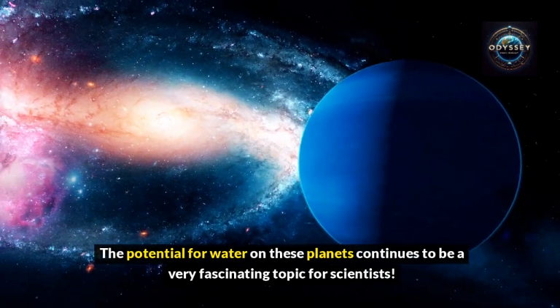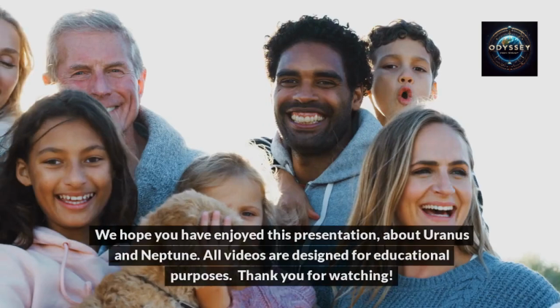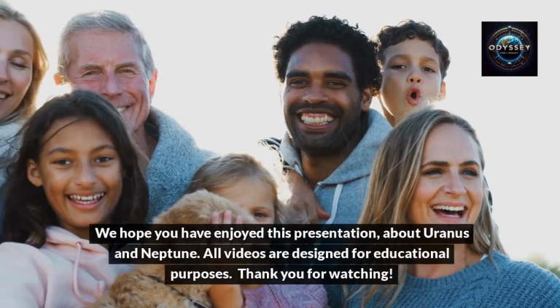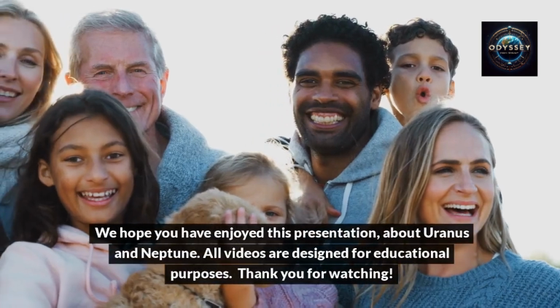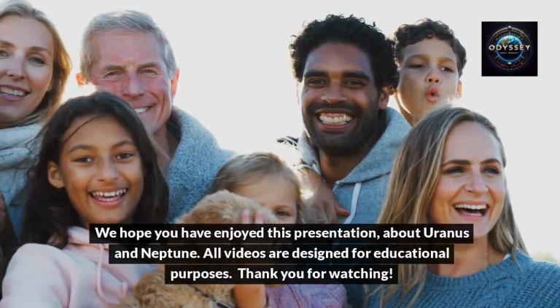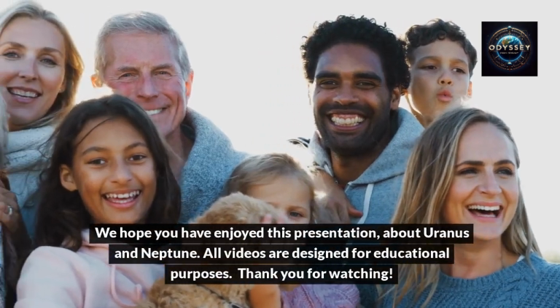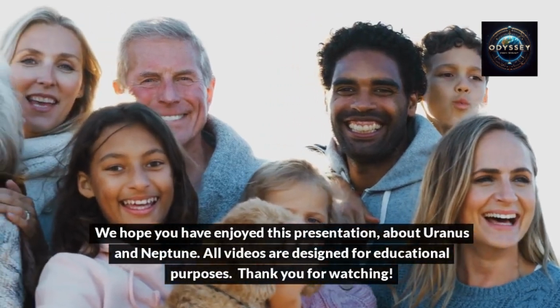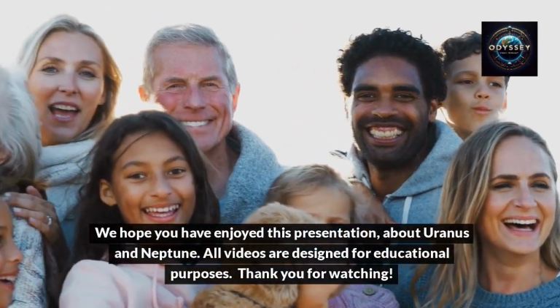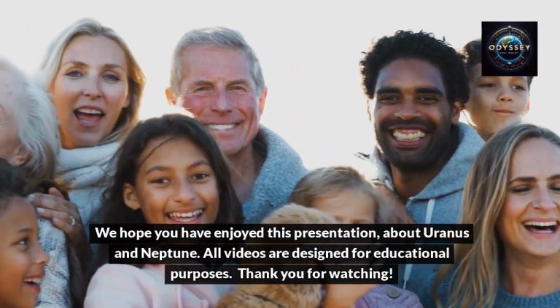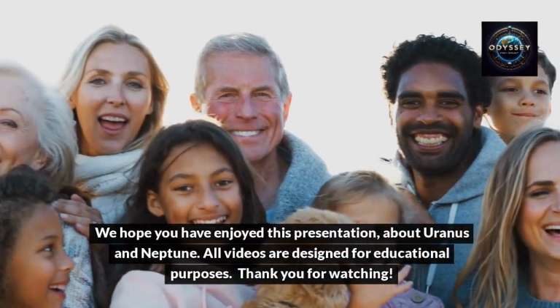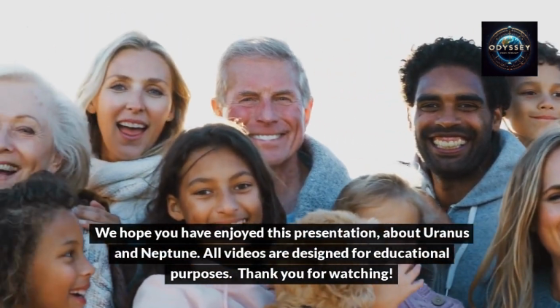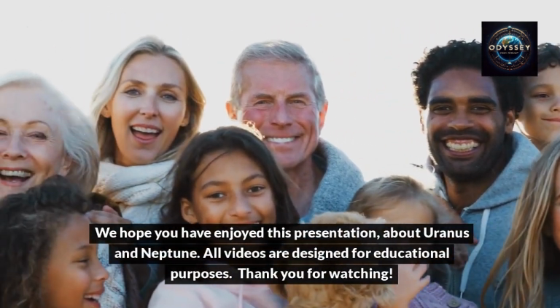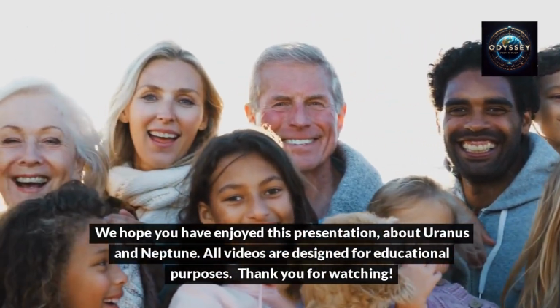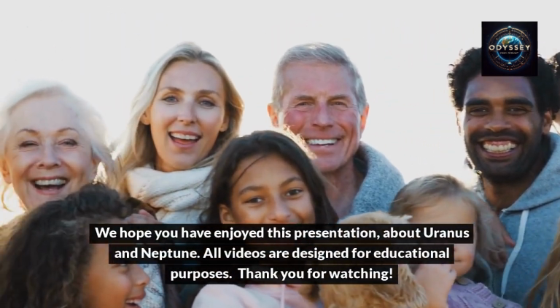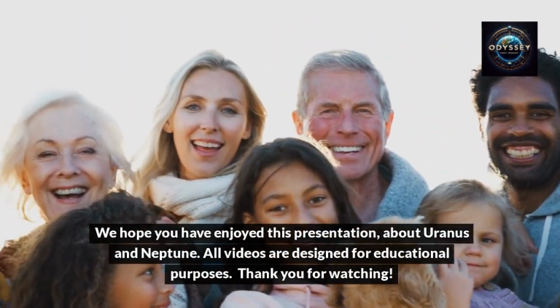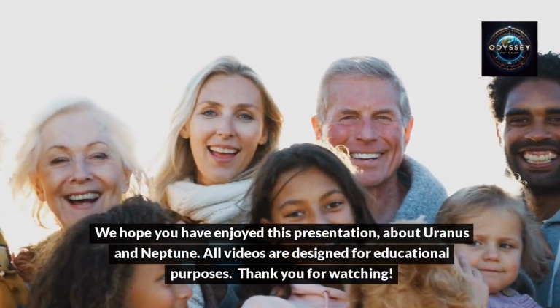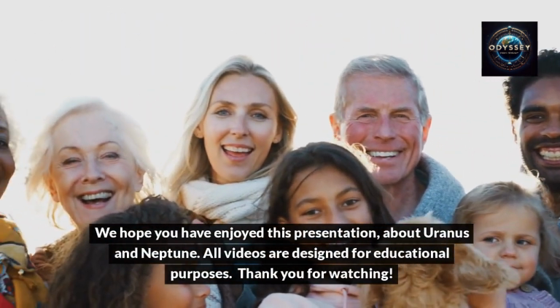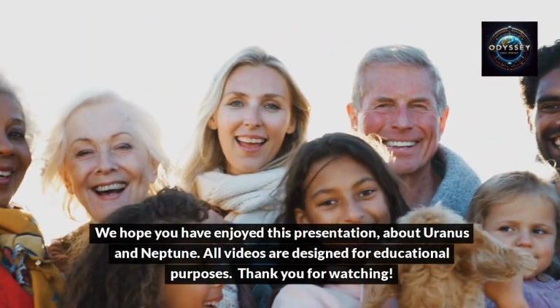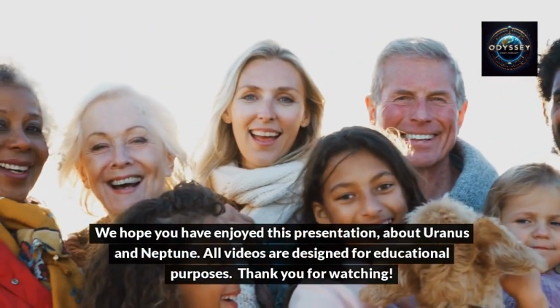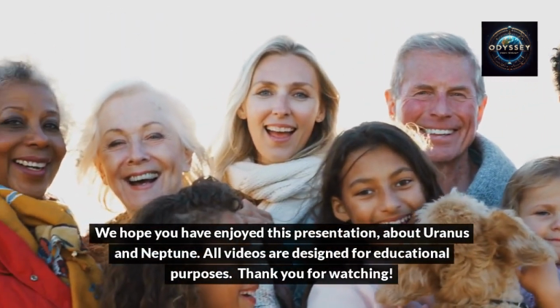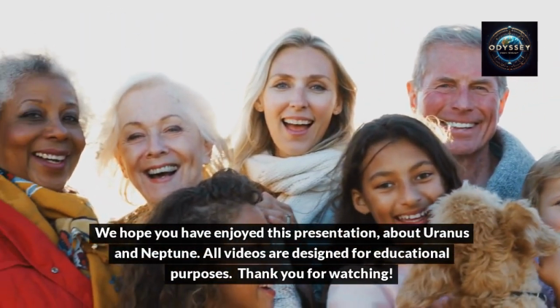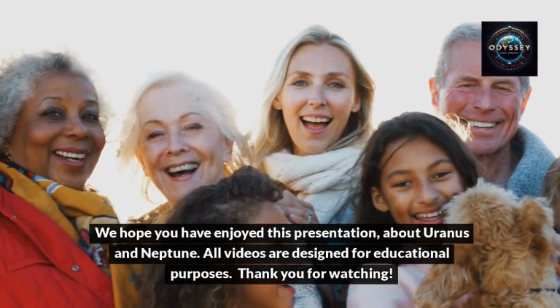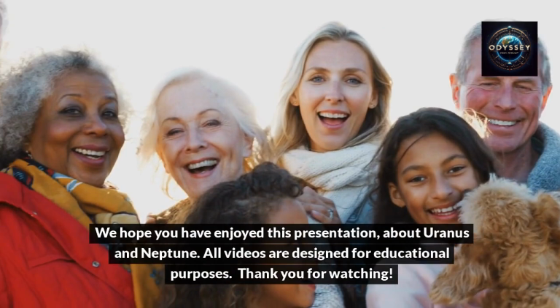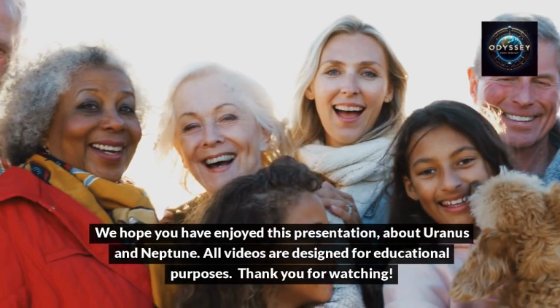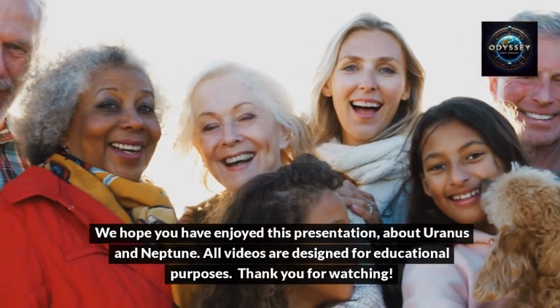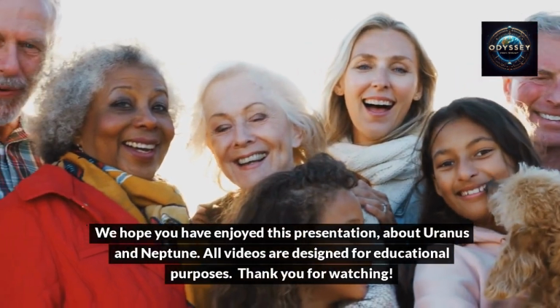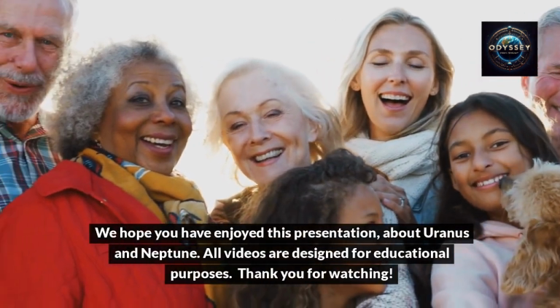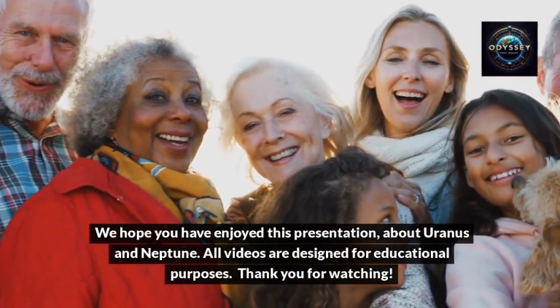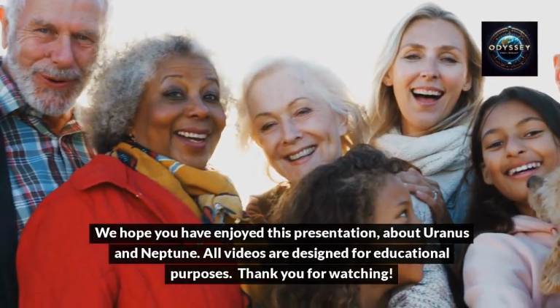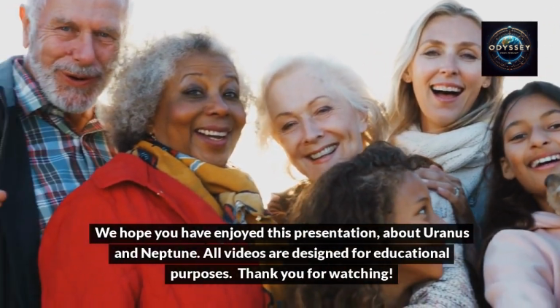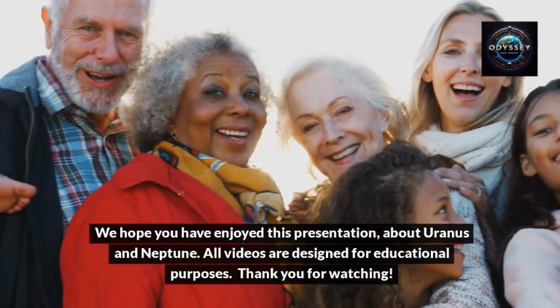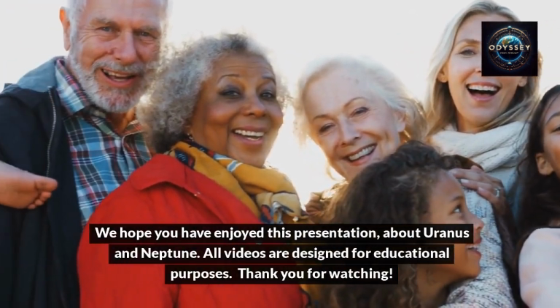We hope you have enjoyed this presentation about Uranus and Neptune. All videos are designed for educational purposes.